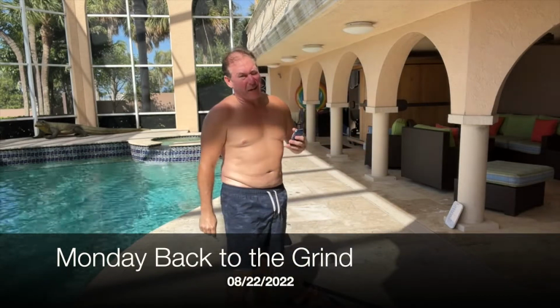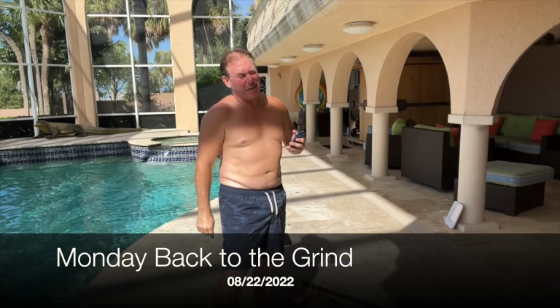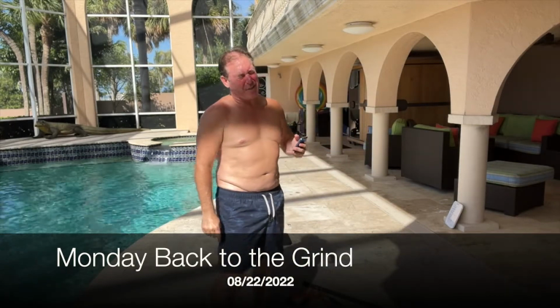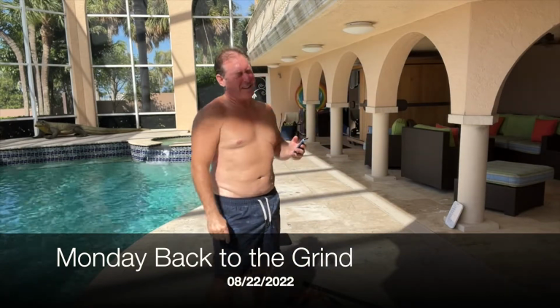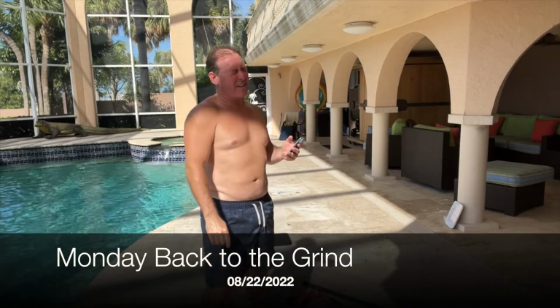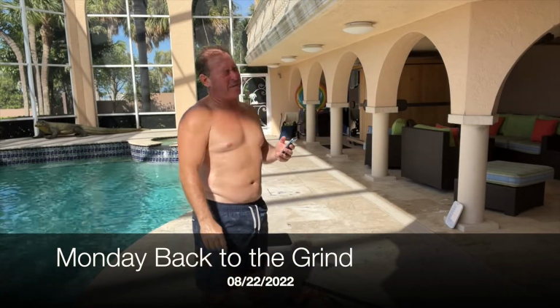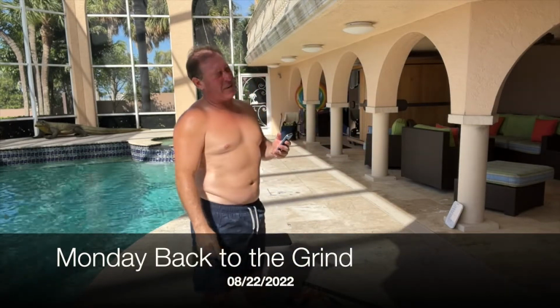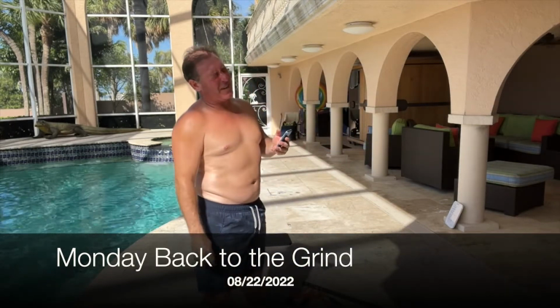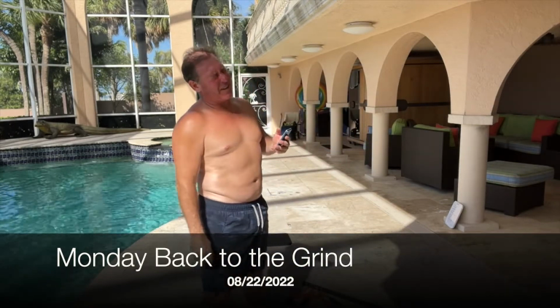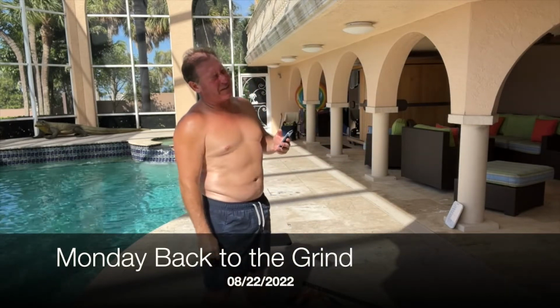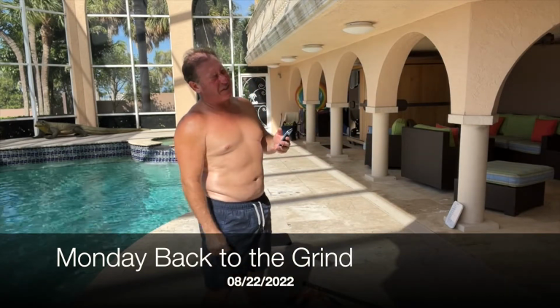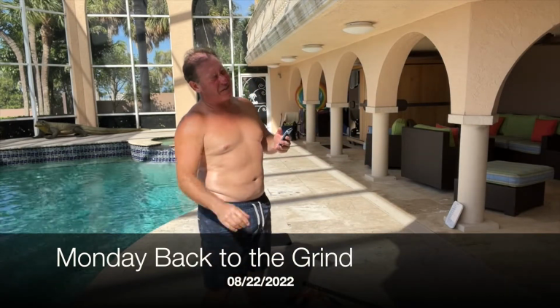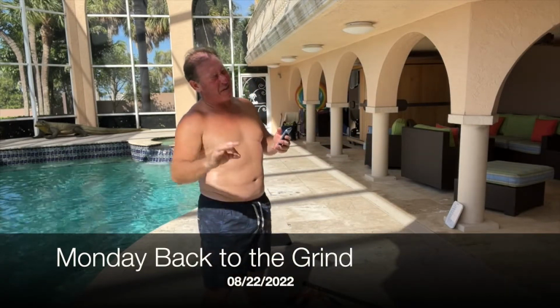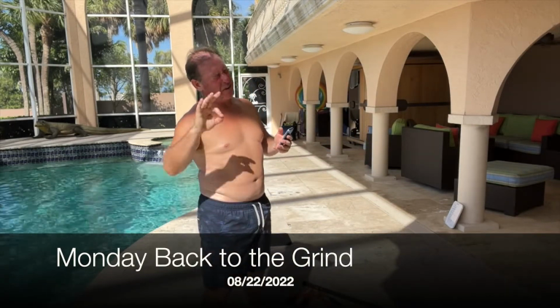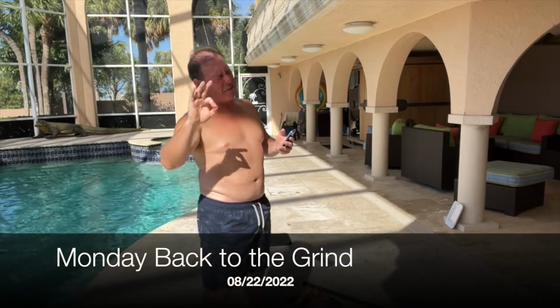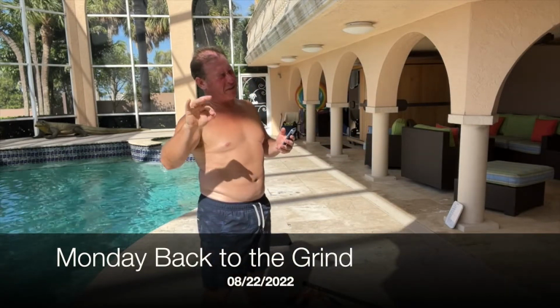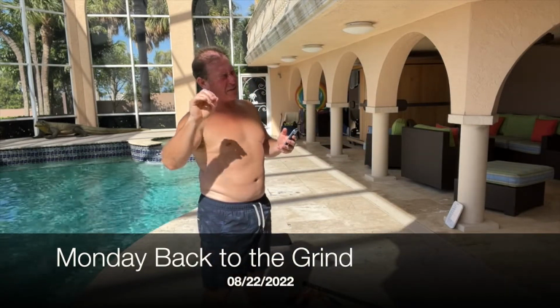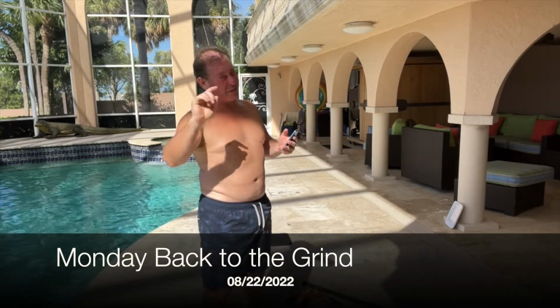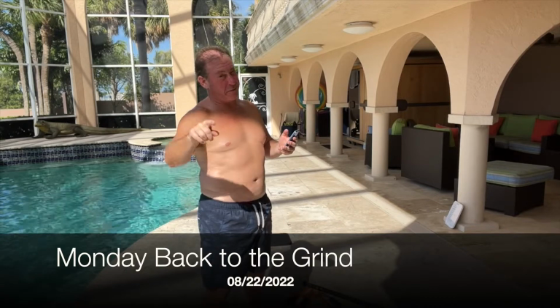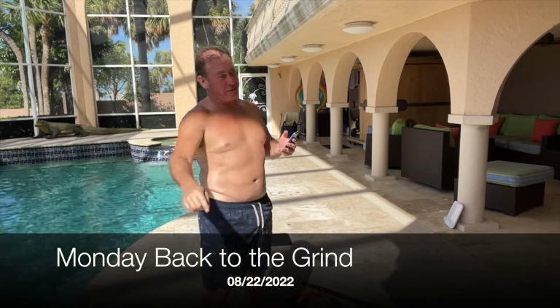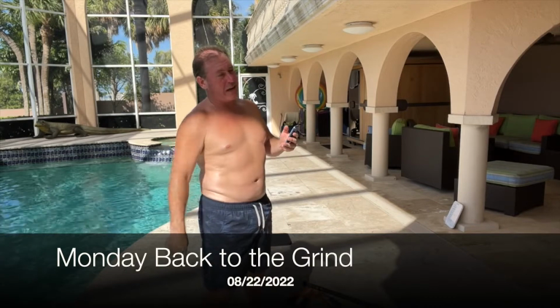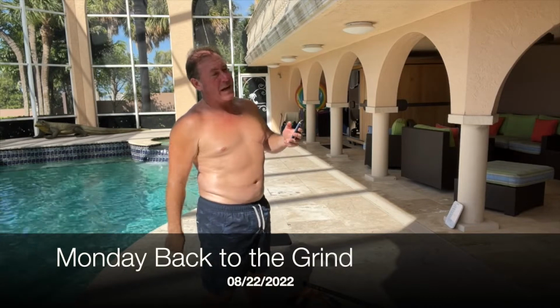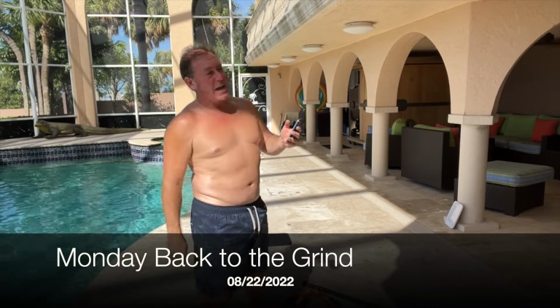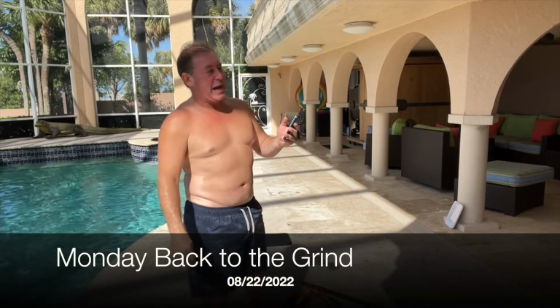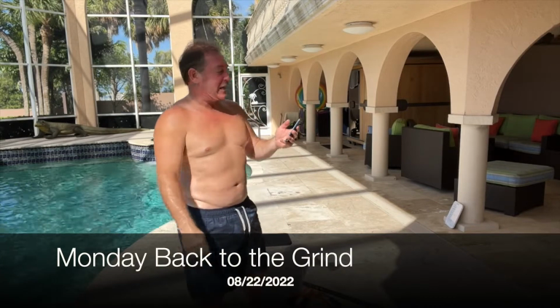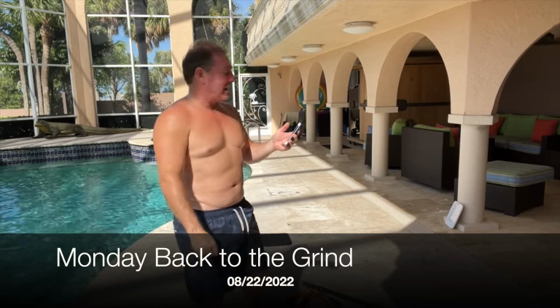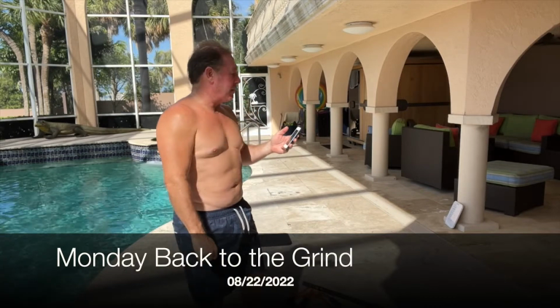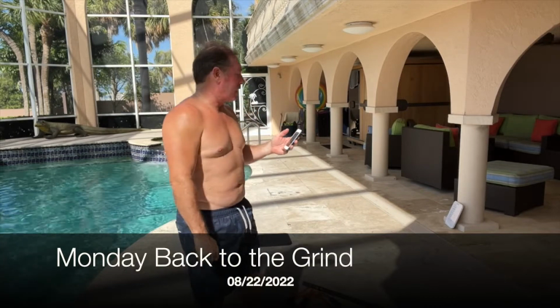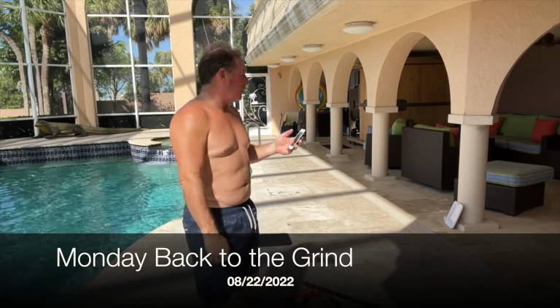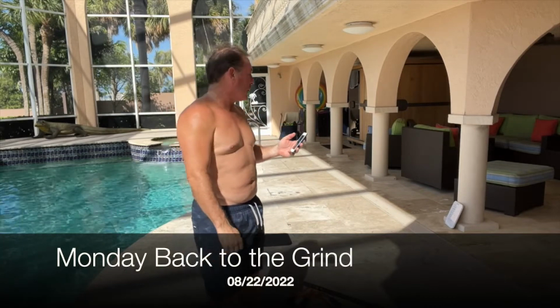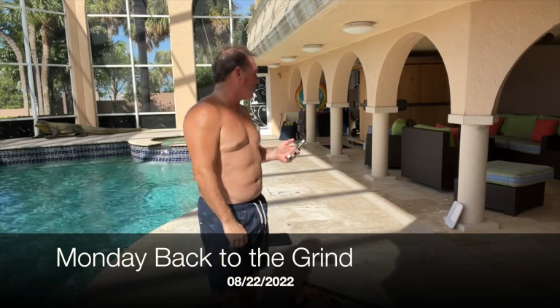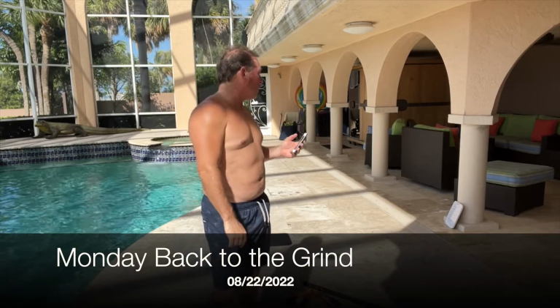Workout: 20 seconds of work, 10 seconds rest, three rounds, four, five, six, seven, ten exercises. 18 minutes of work total.